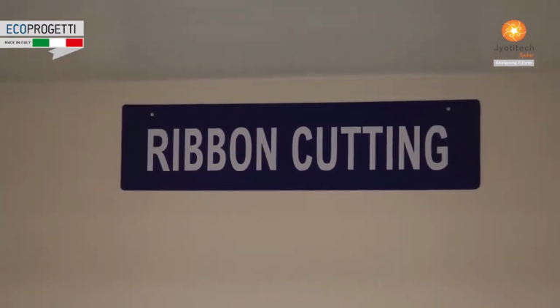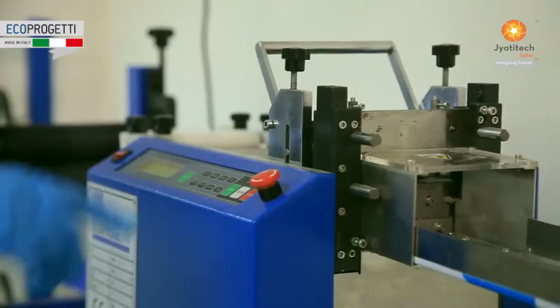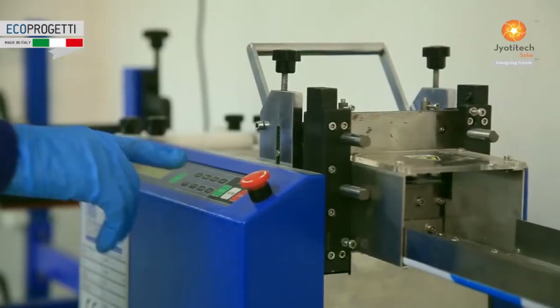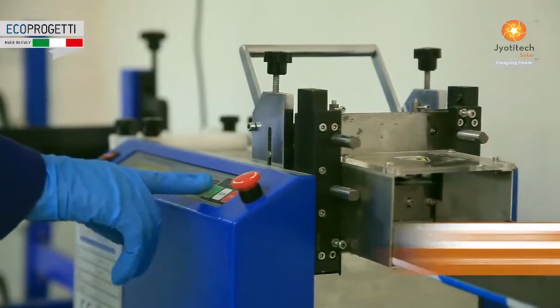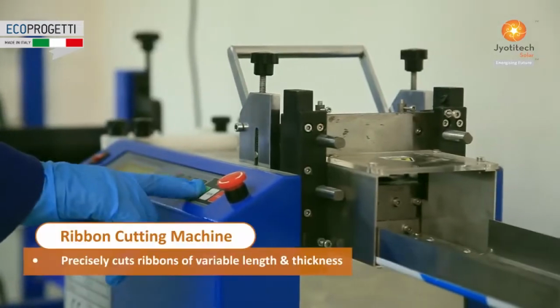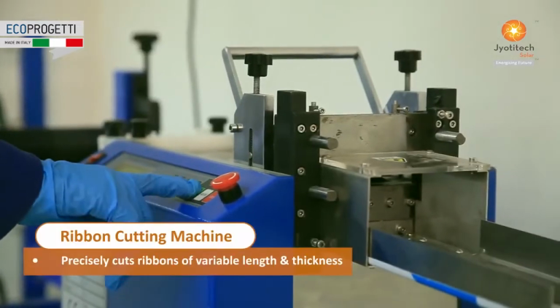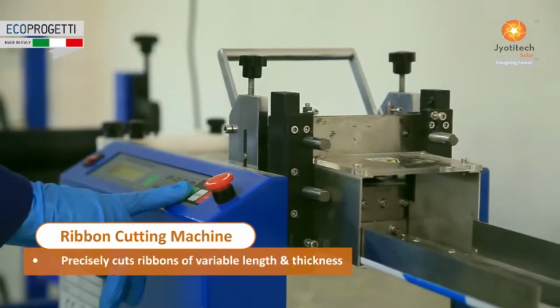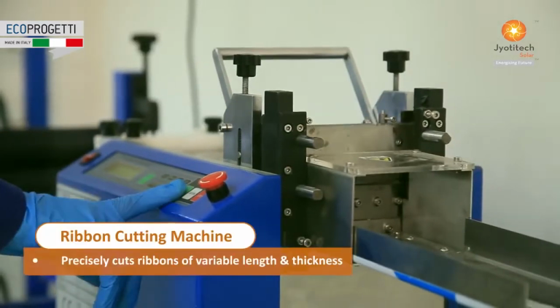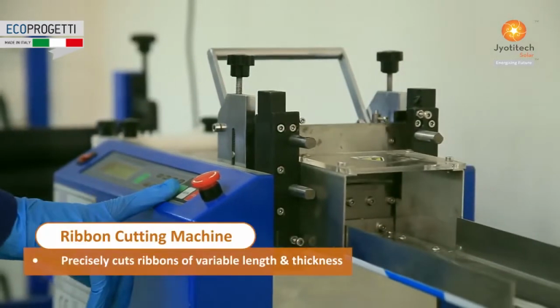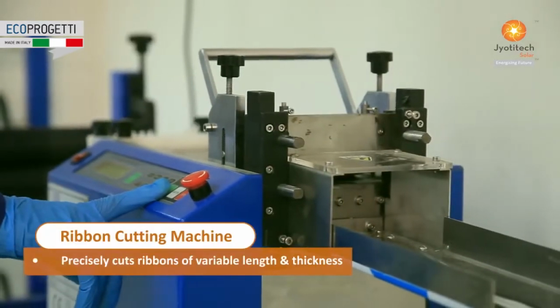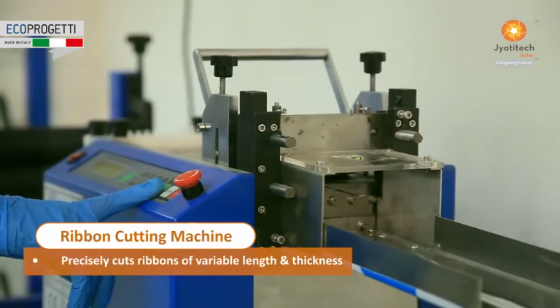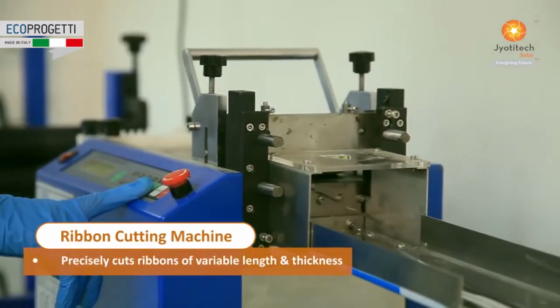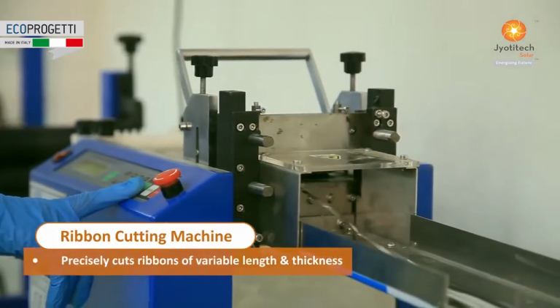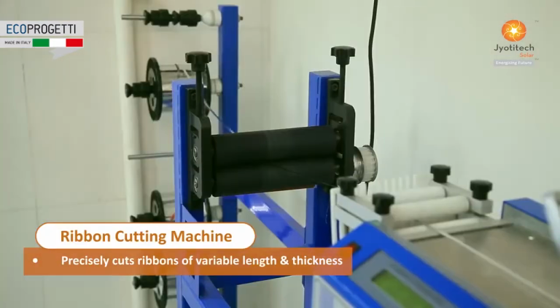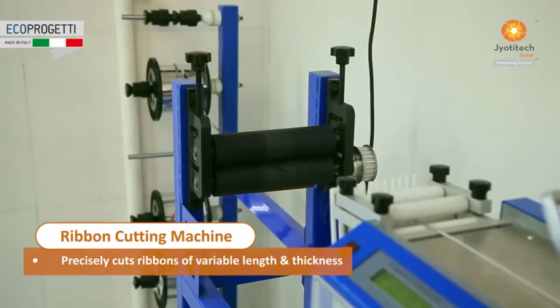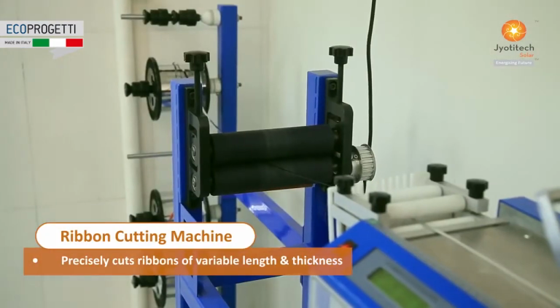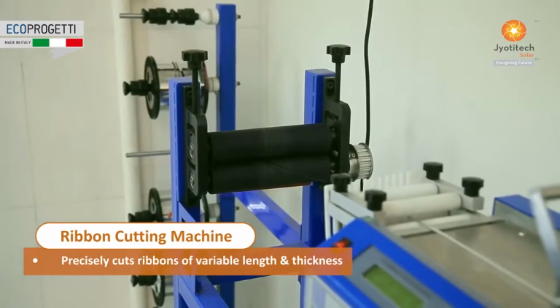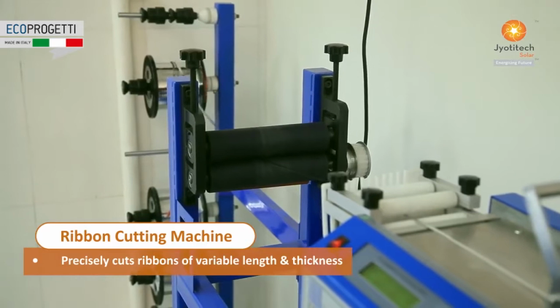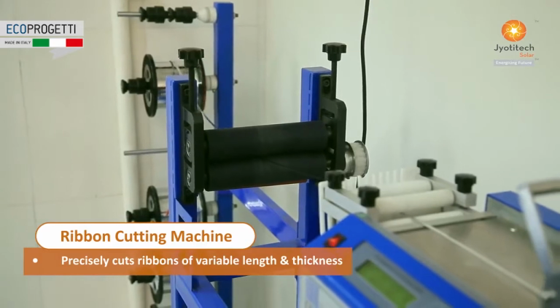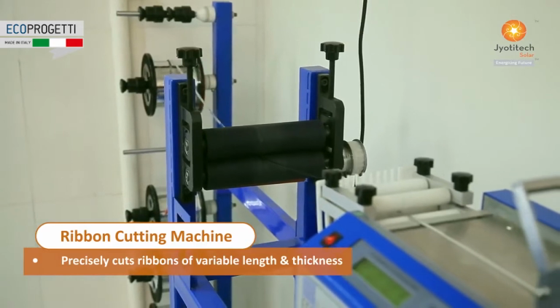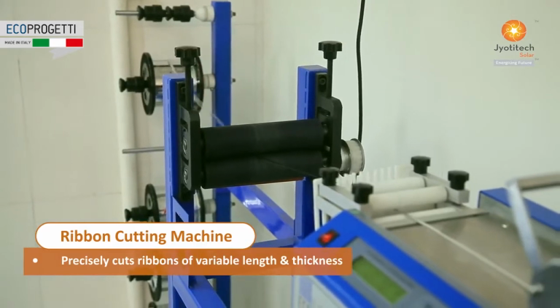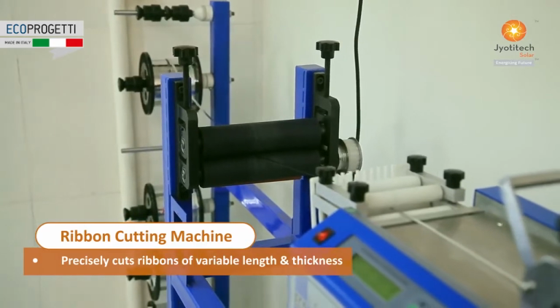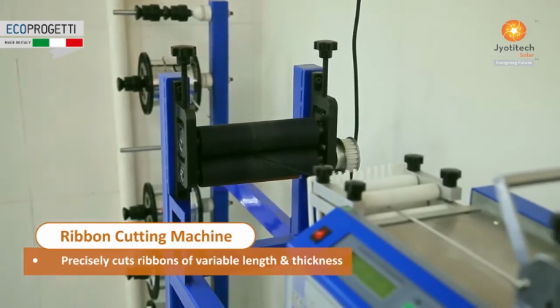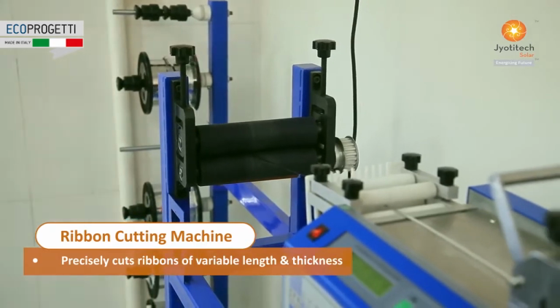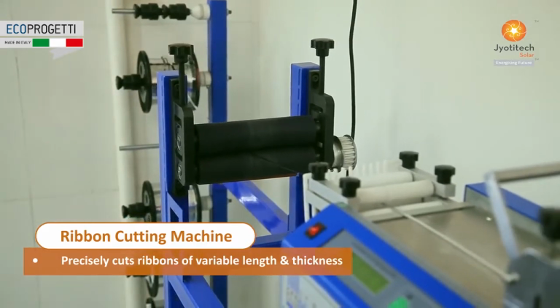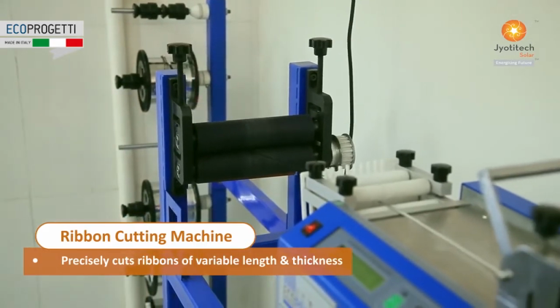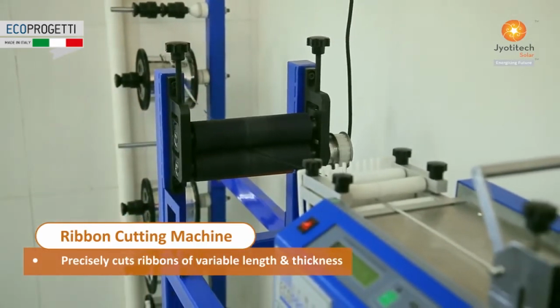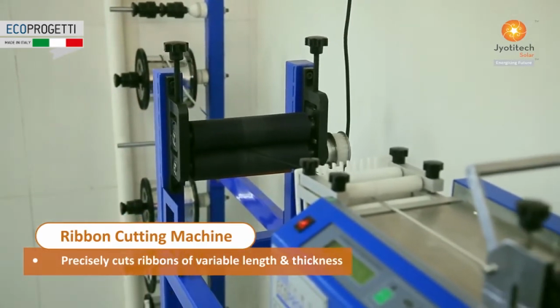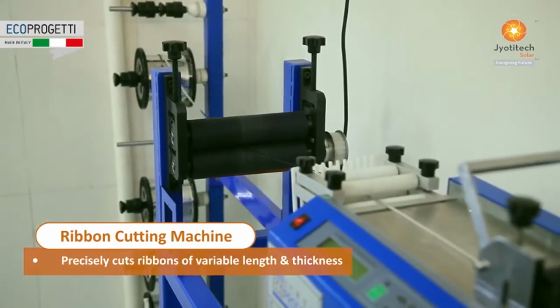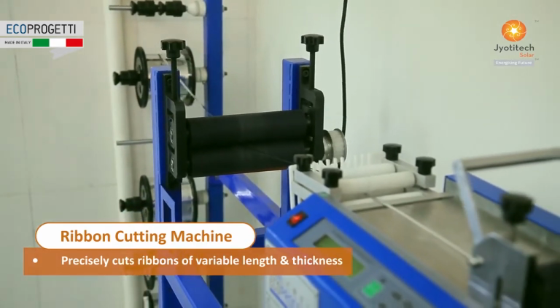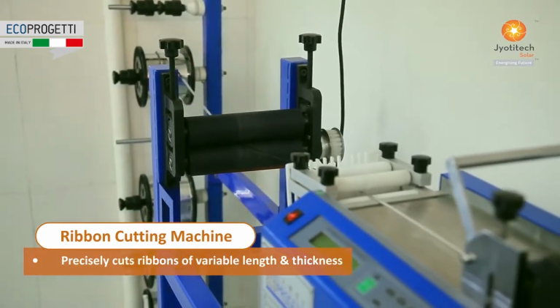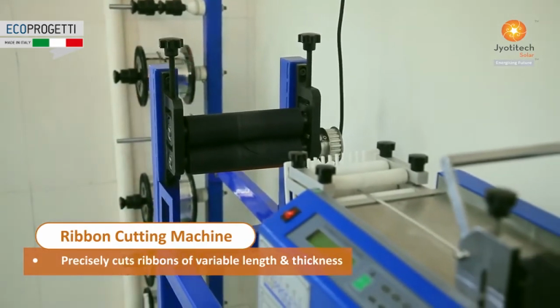The ribbon cutting machine precisely cuts ribbons of variable length and thickness.